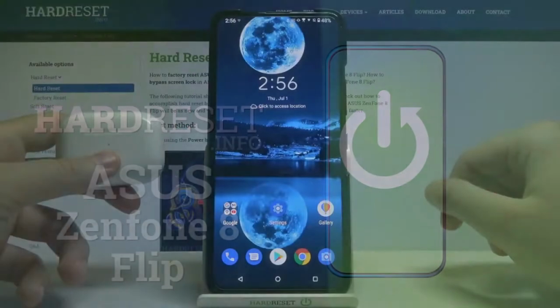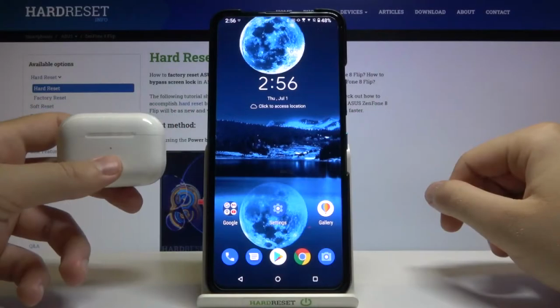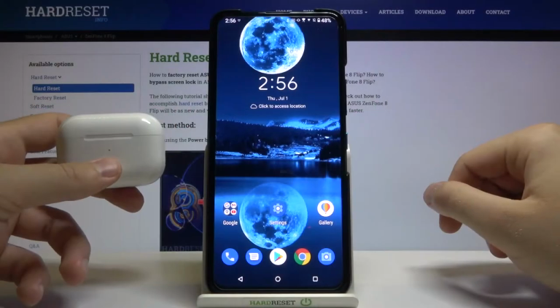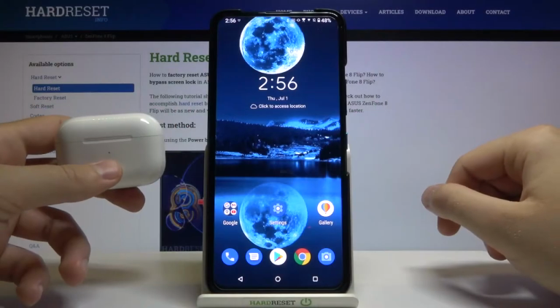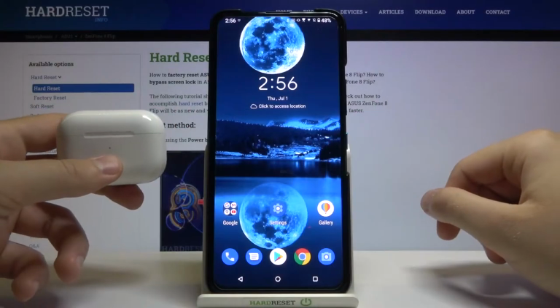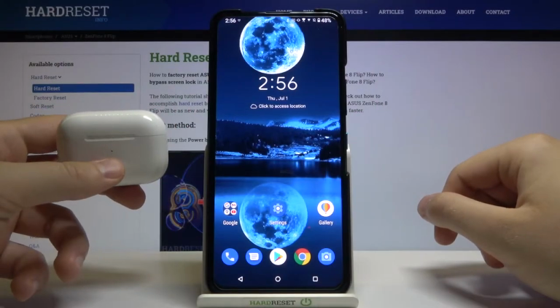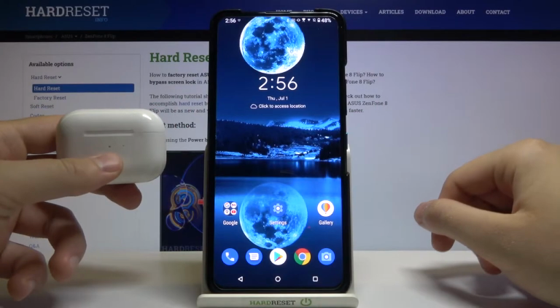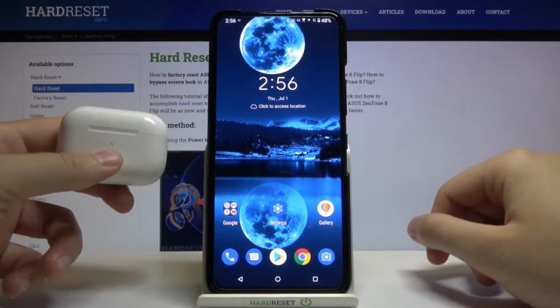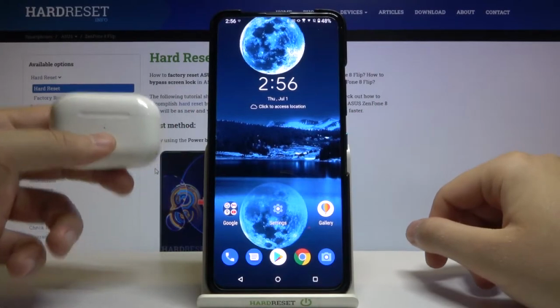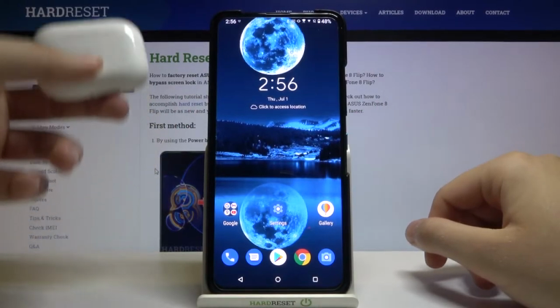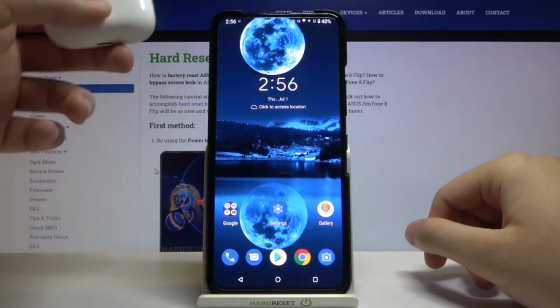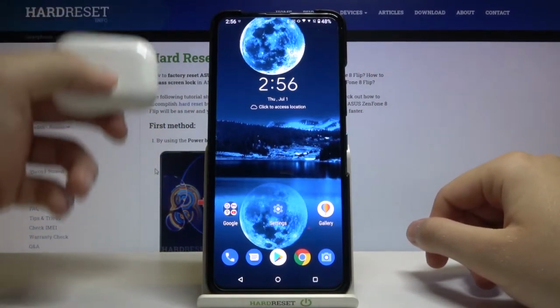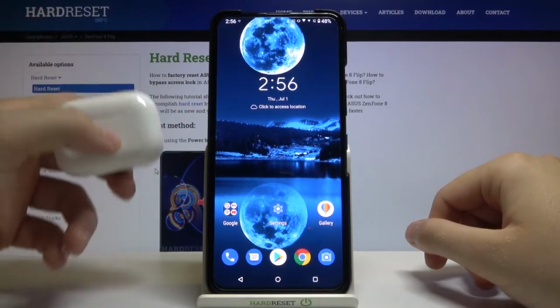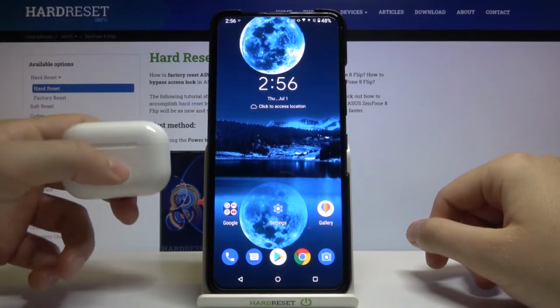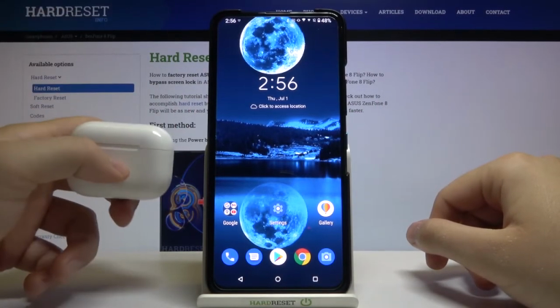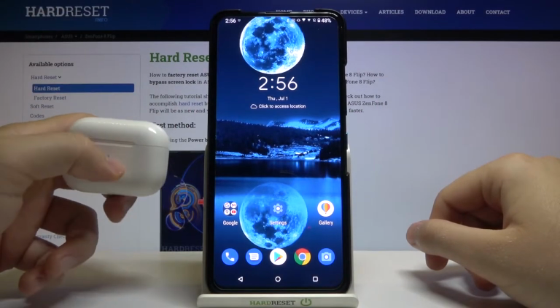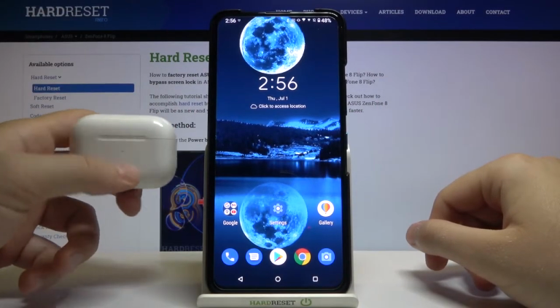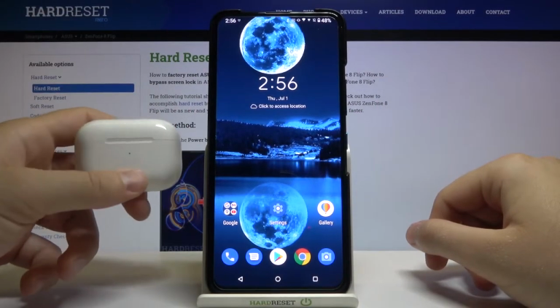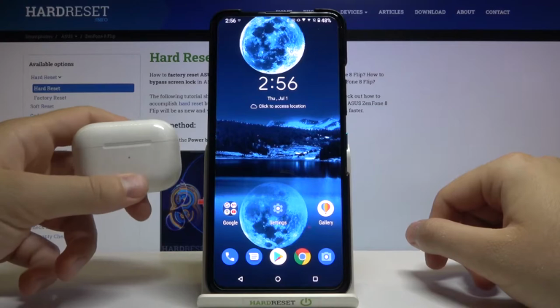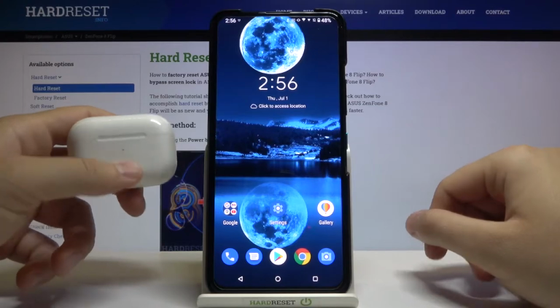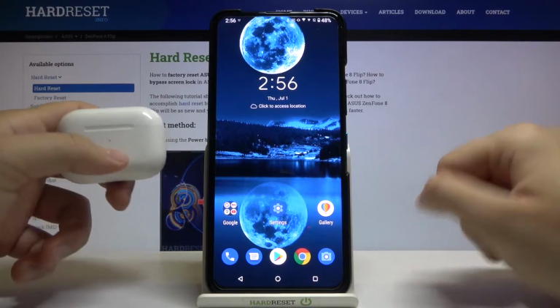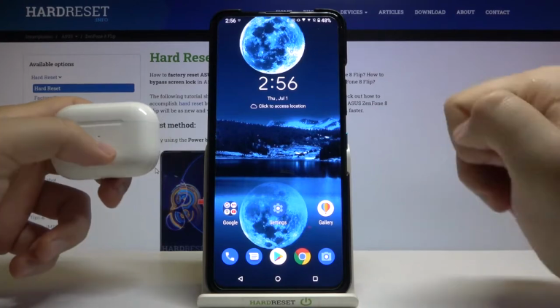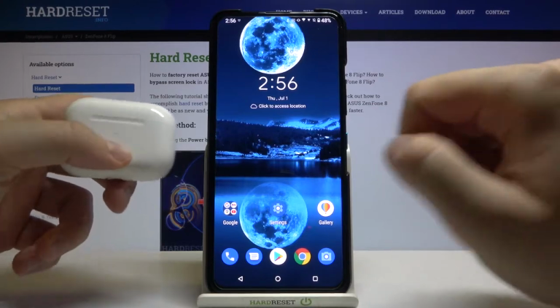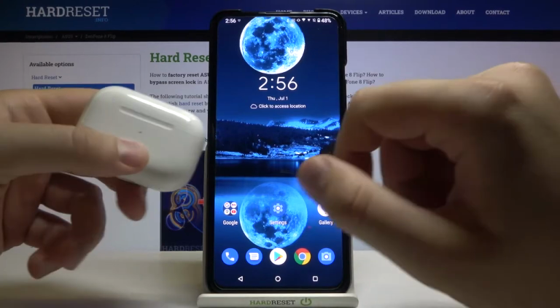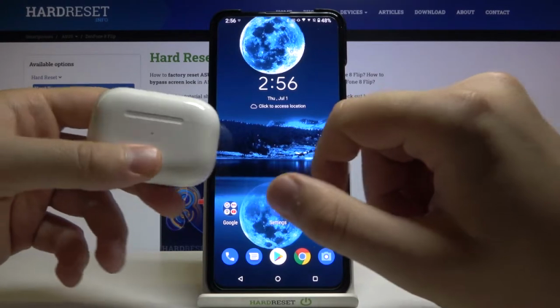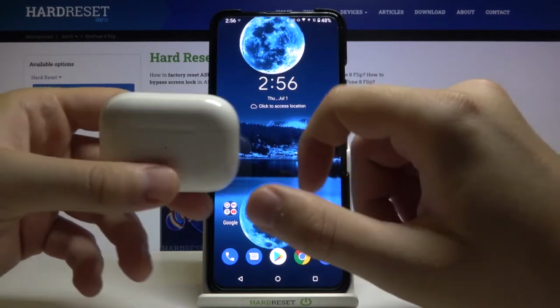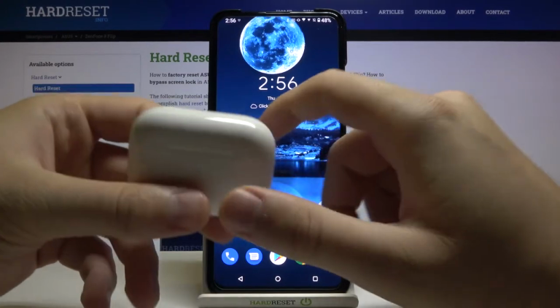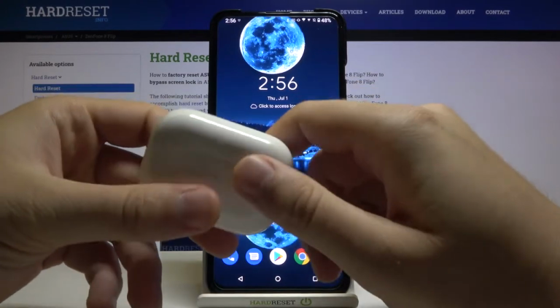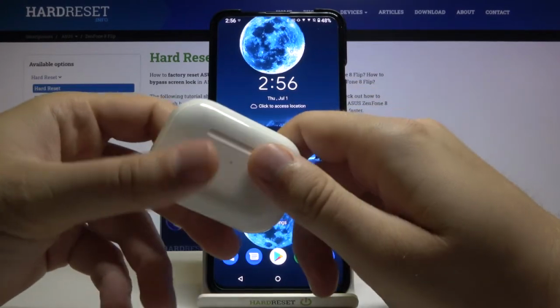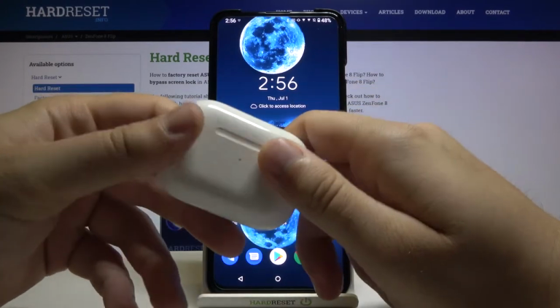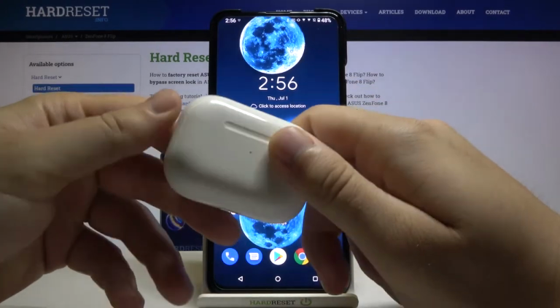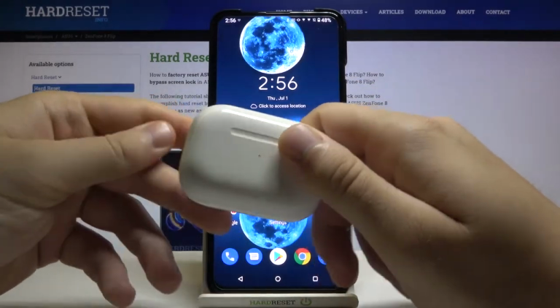Welcome! In front of me I have an Asus iPhone 8 Flip, and today I will show you how I can connect AirPods Pro with this smartphone.